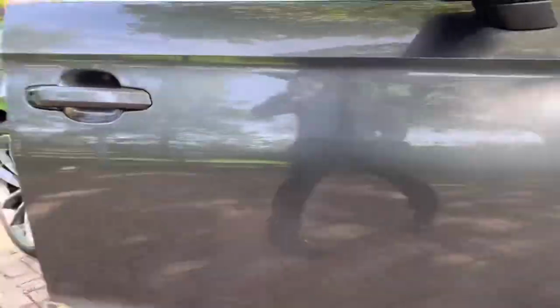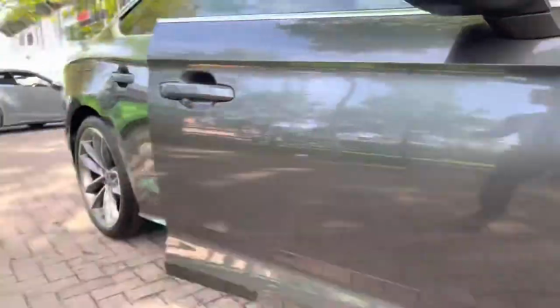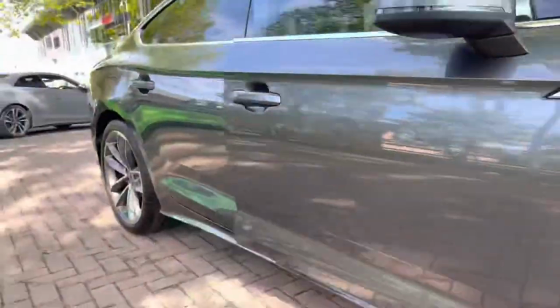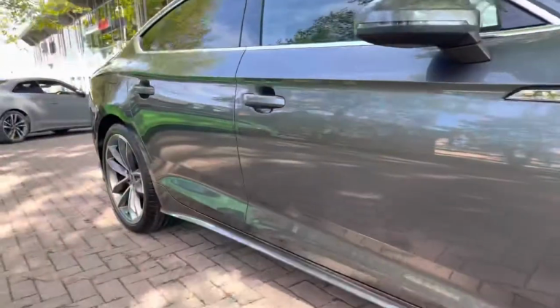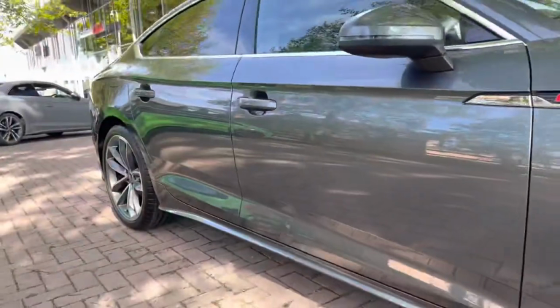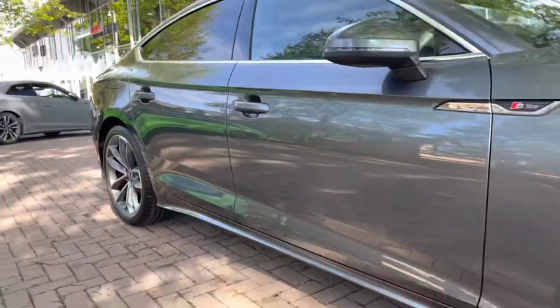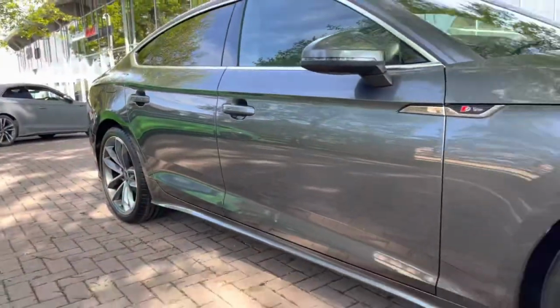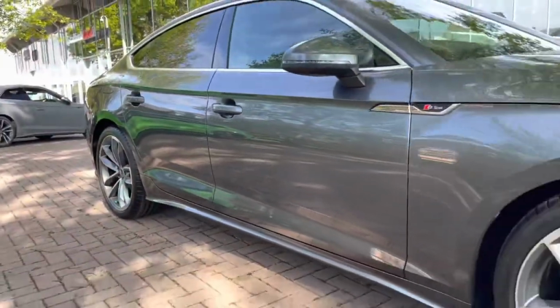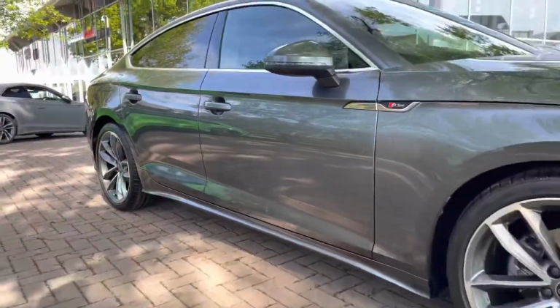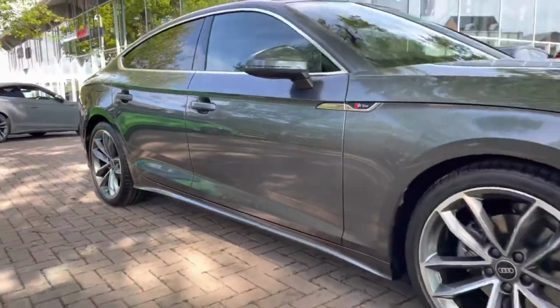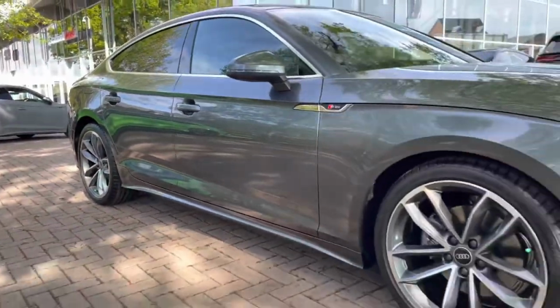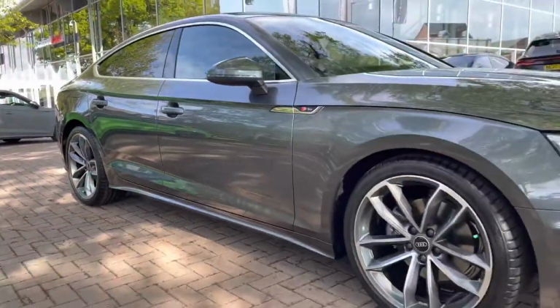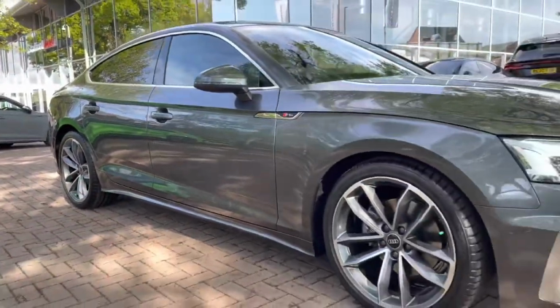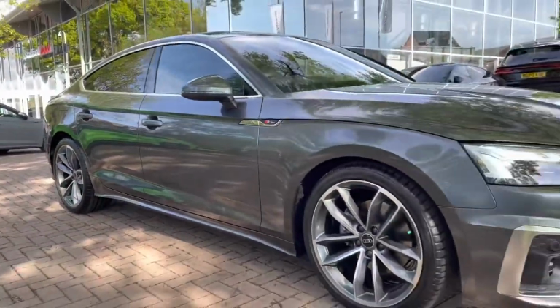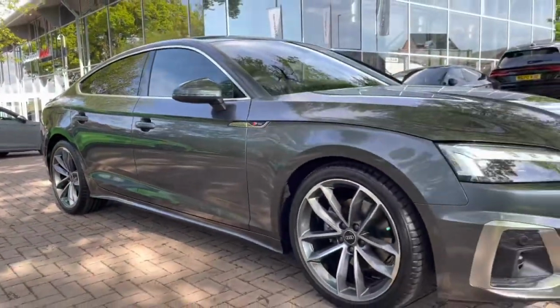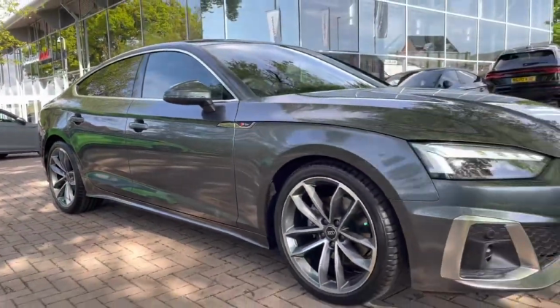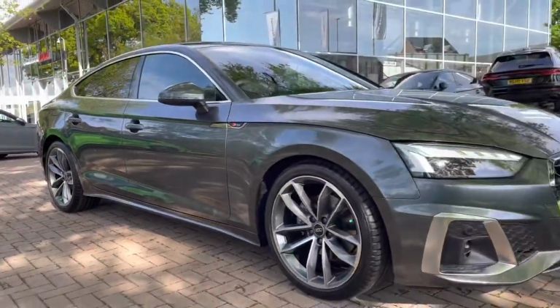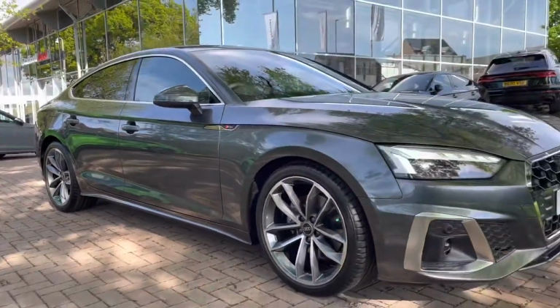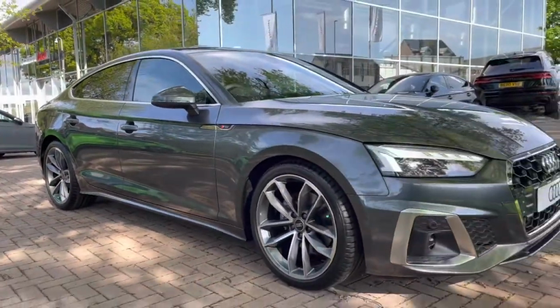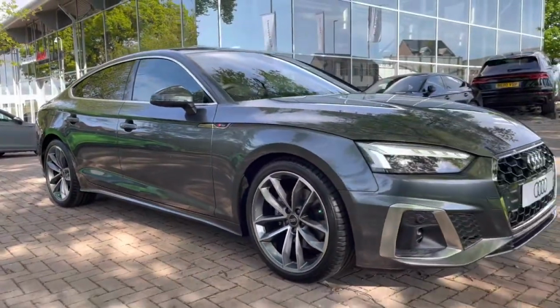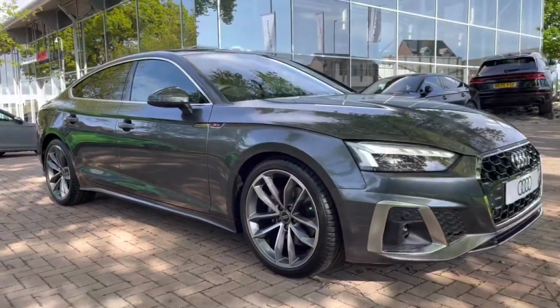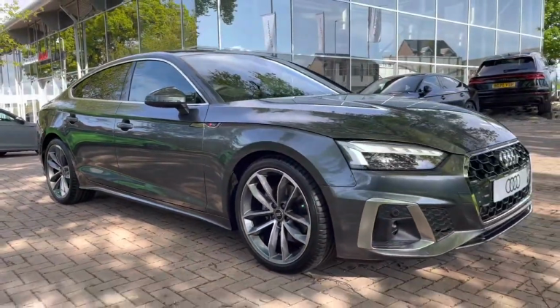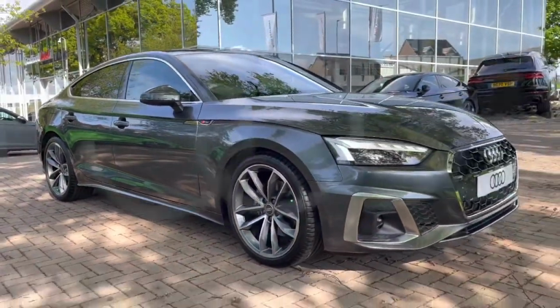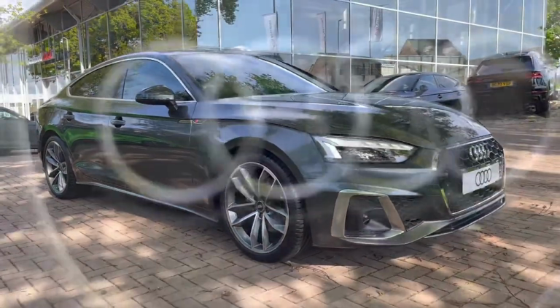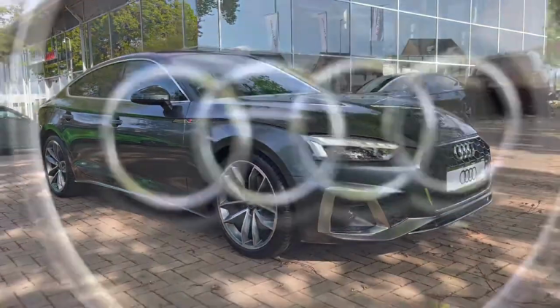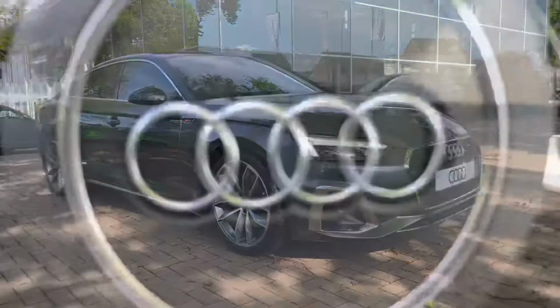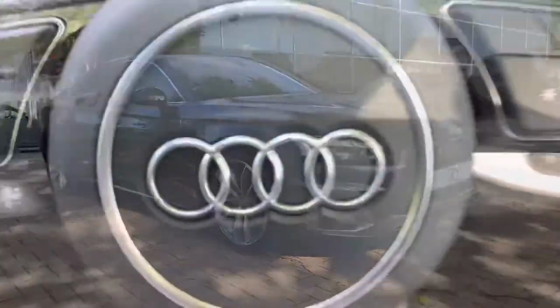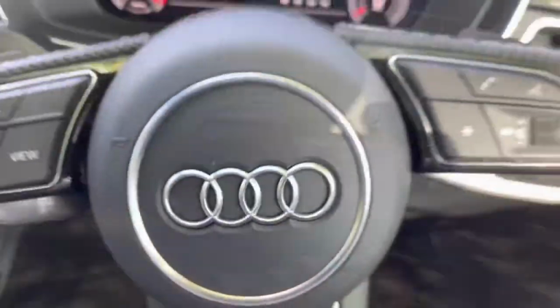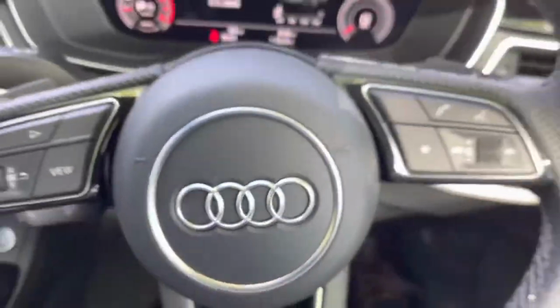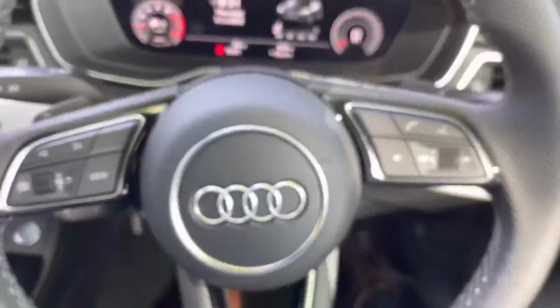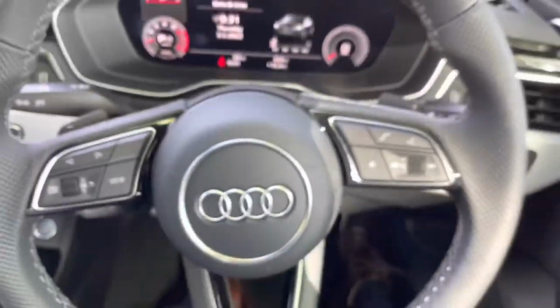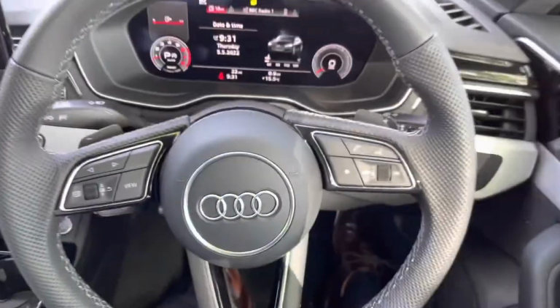So that just completes our 360 walk around the vehicle — now time to check out the interior controls and technology.